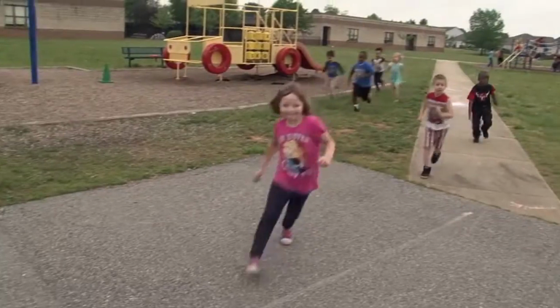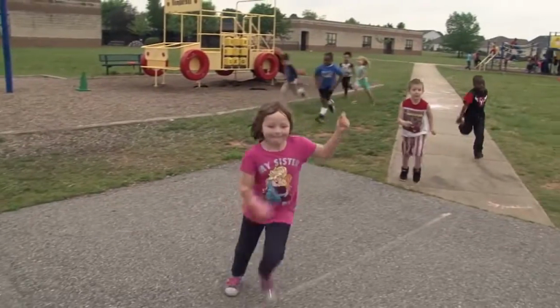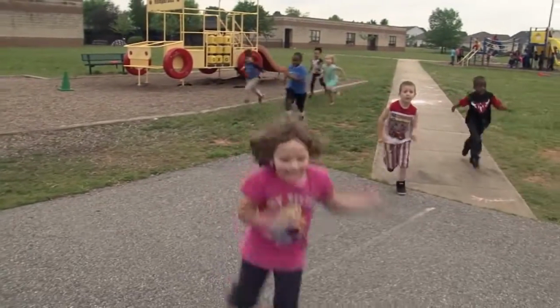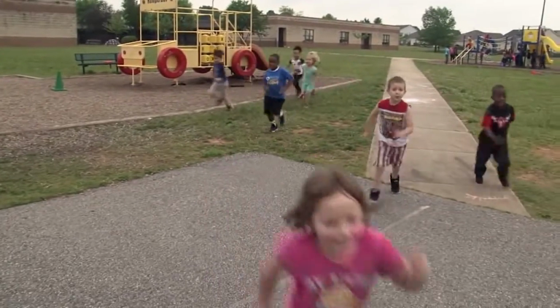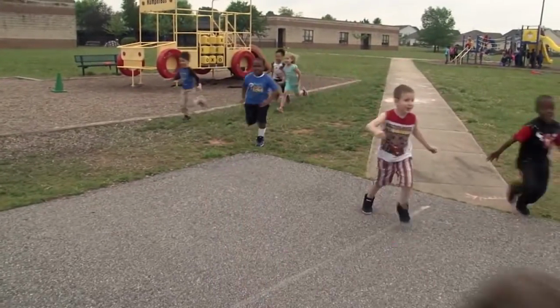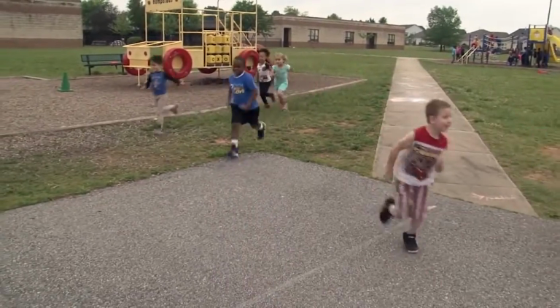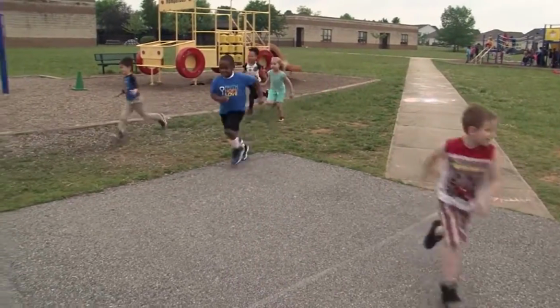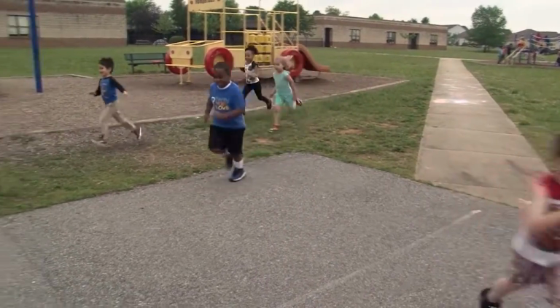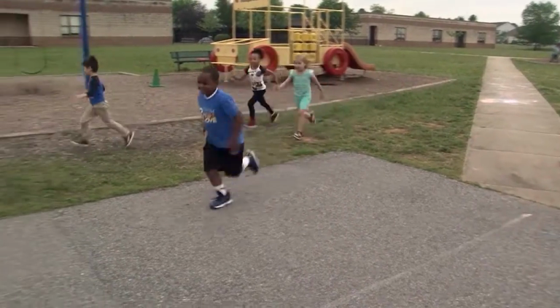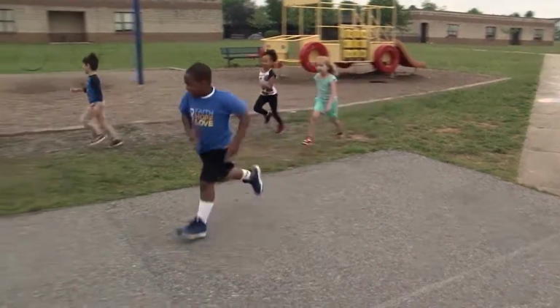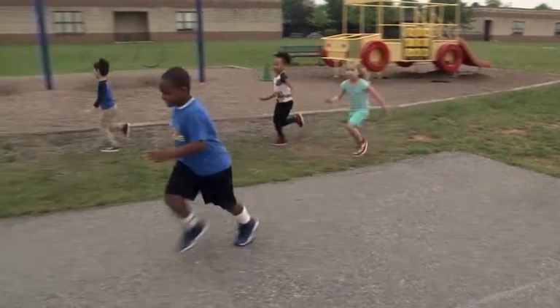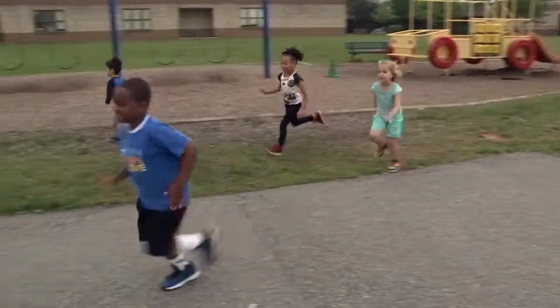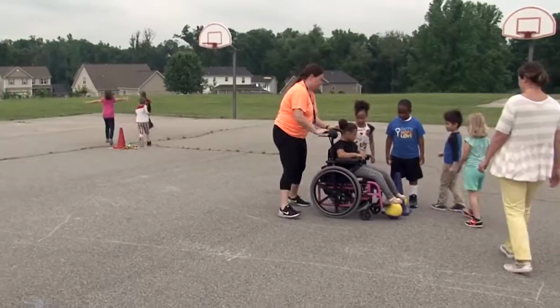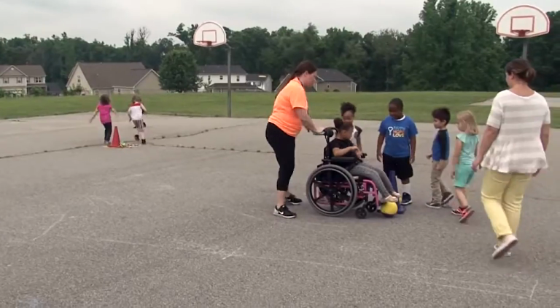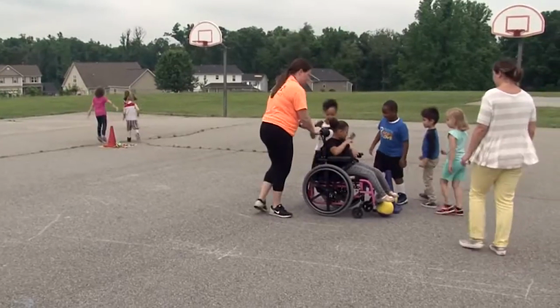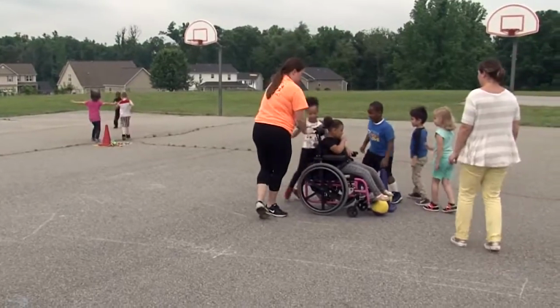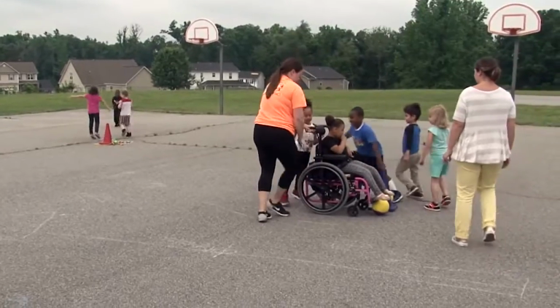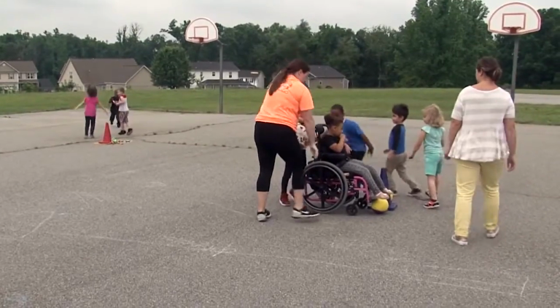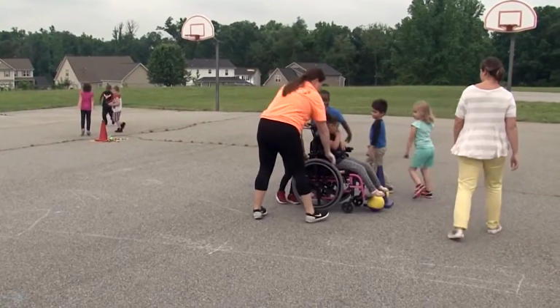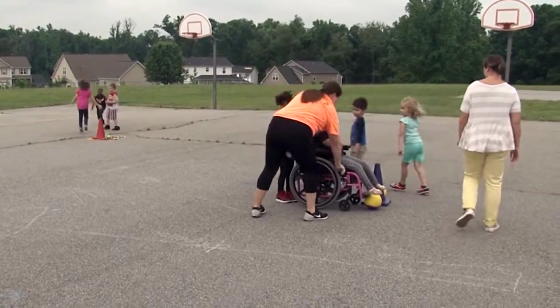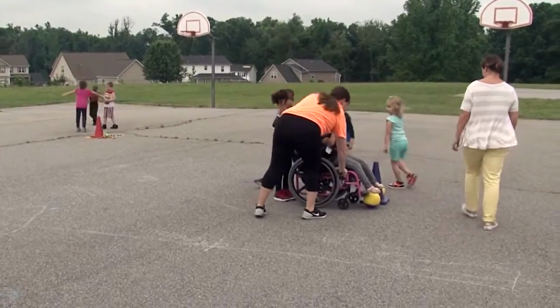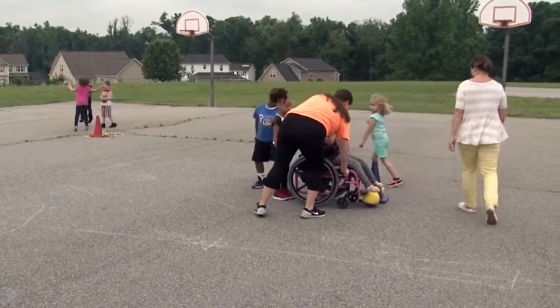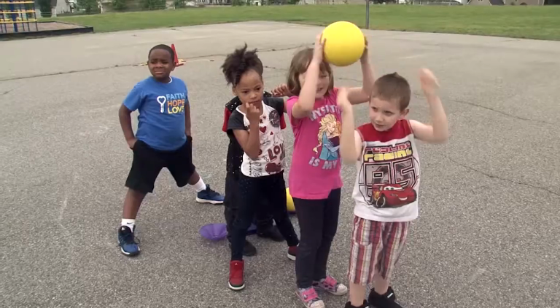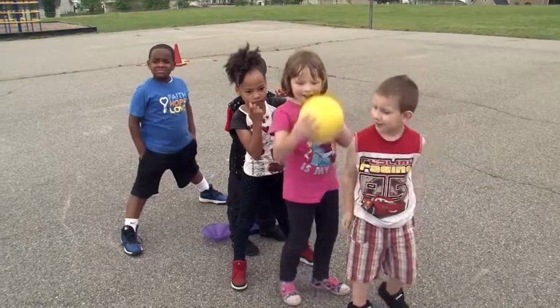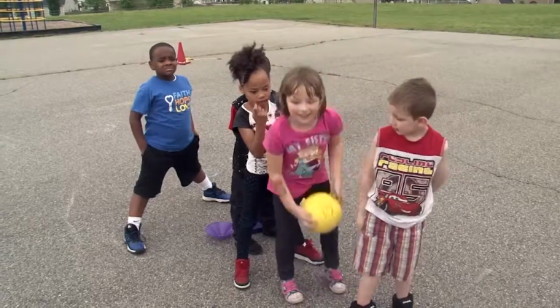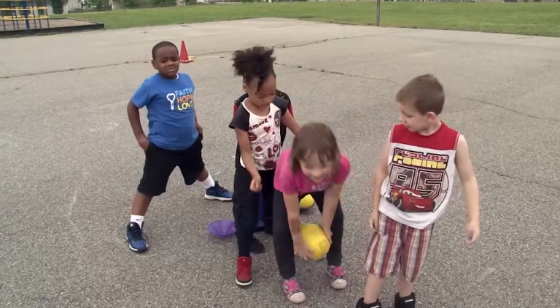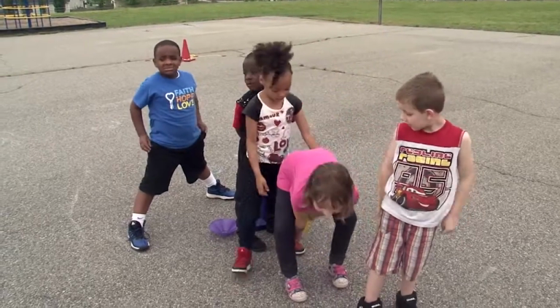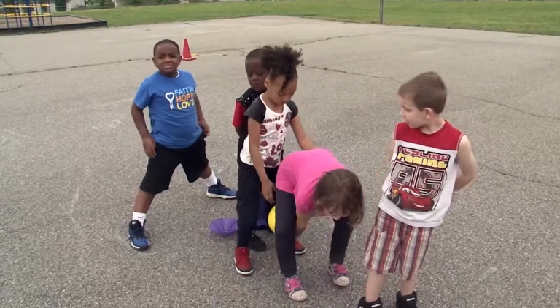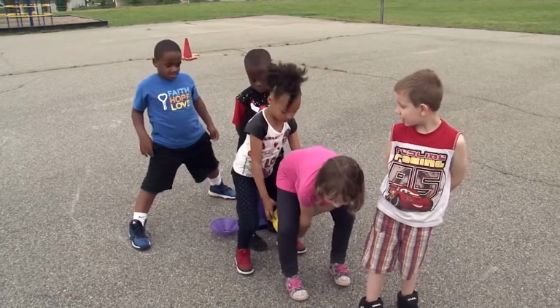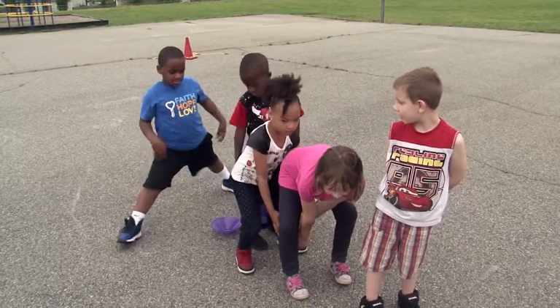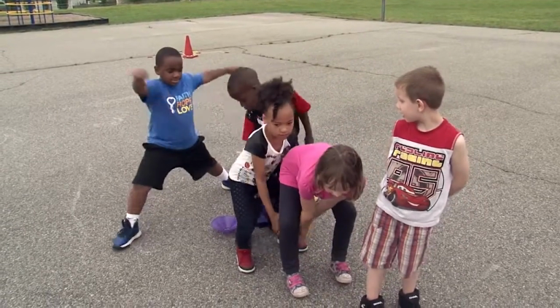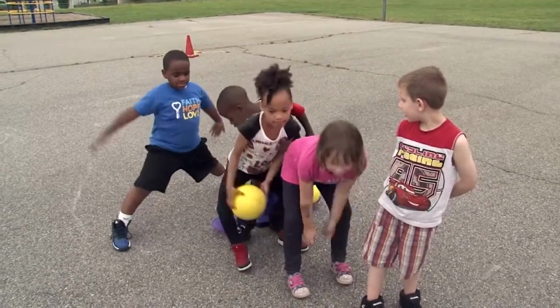Alright kids, go to your stations! I love seeing my kids playing outside together, being active, and really working together.